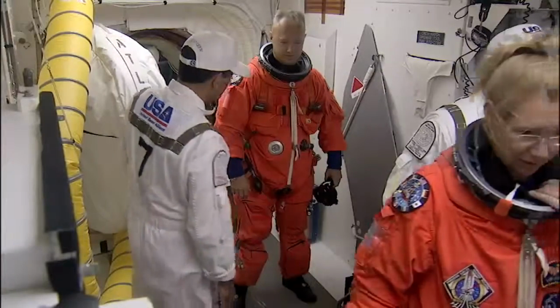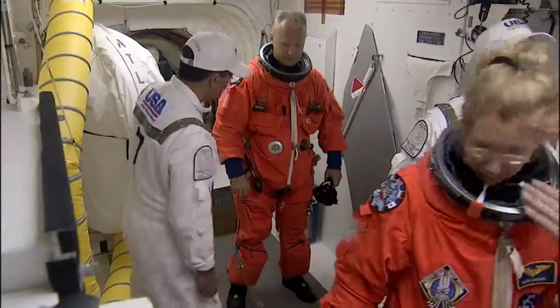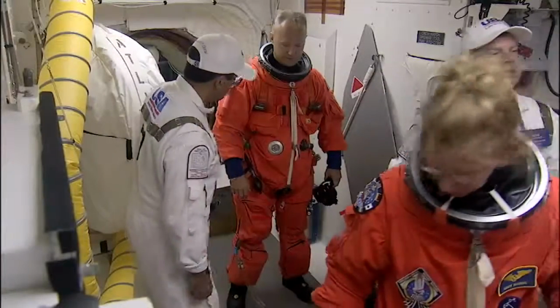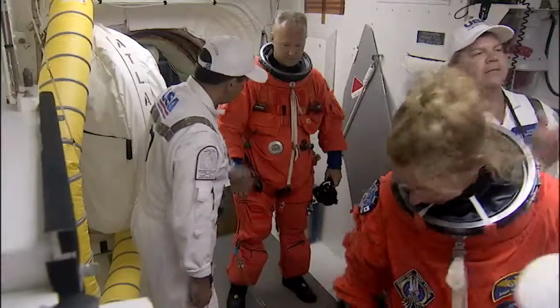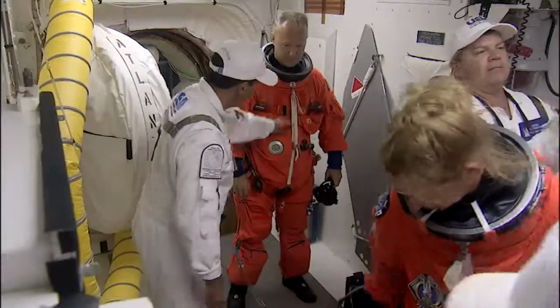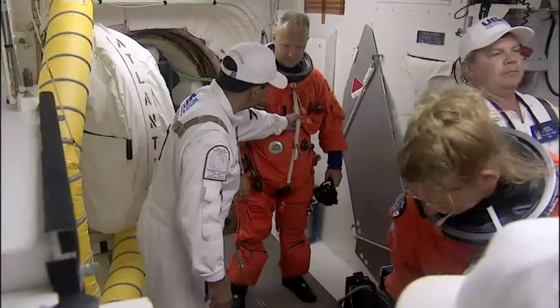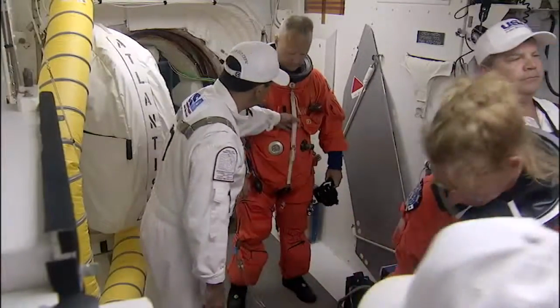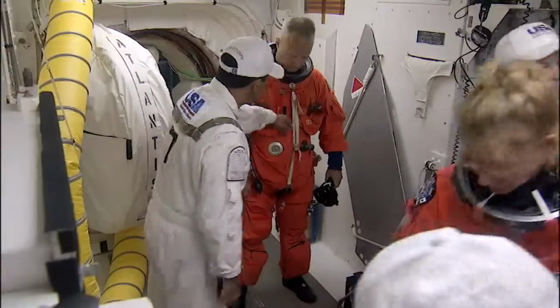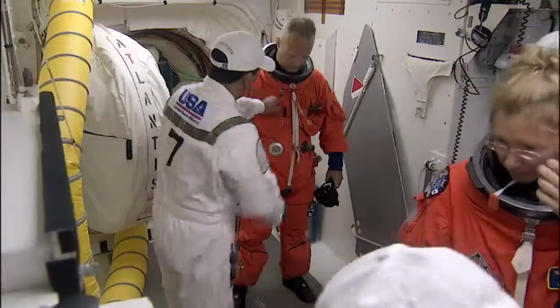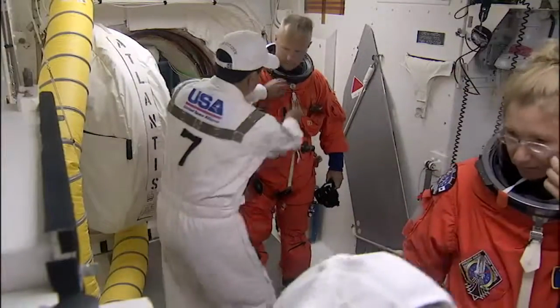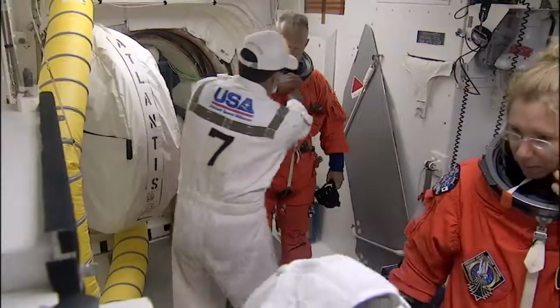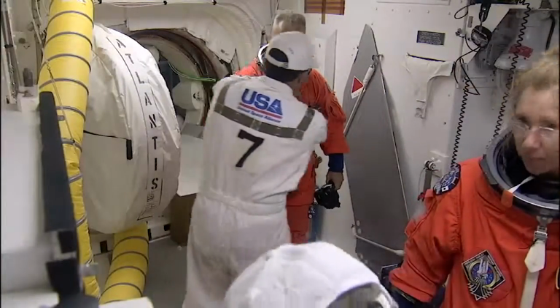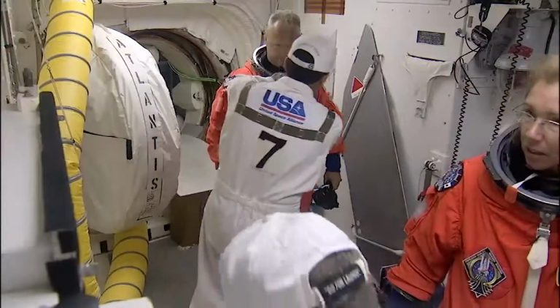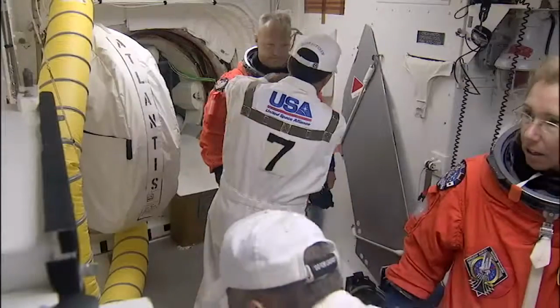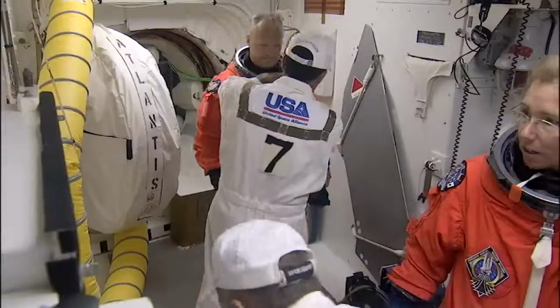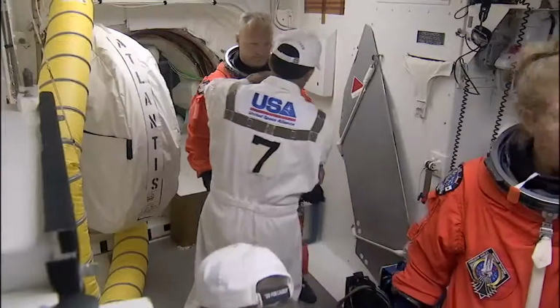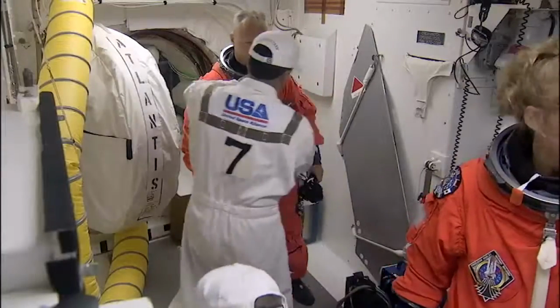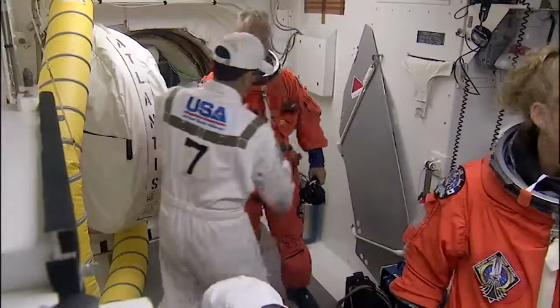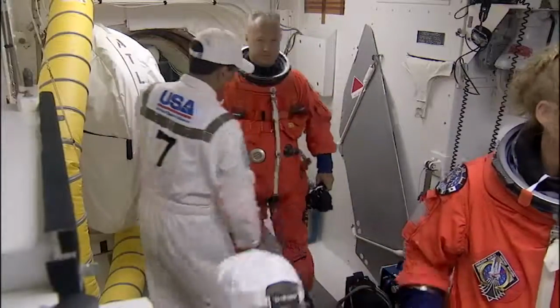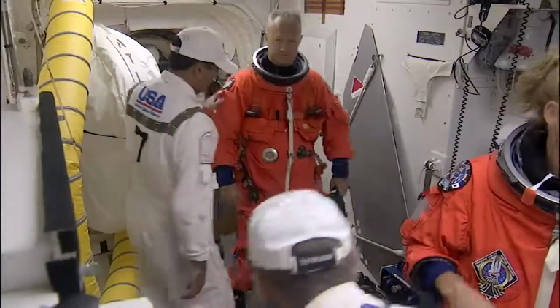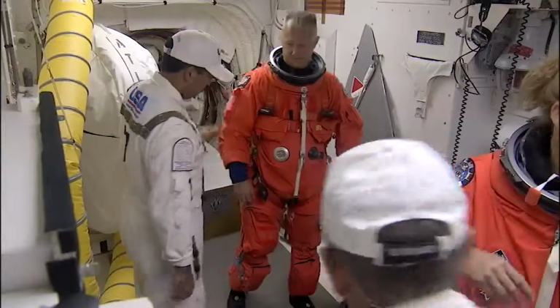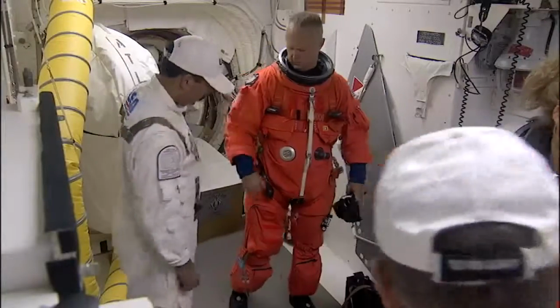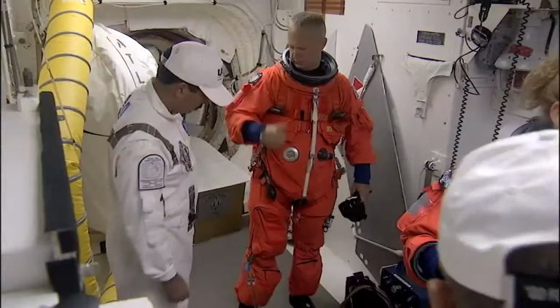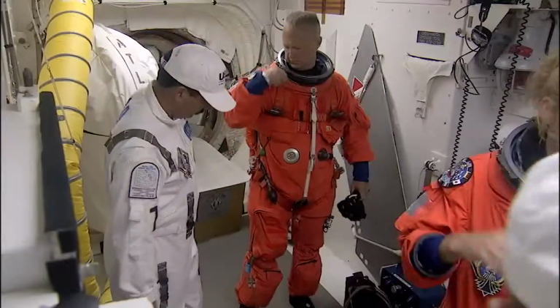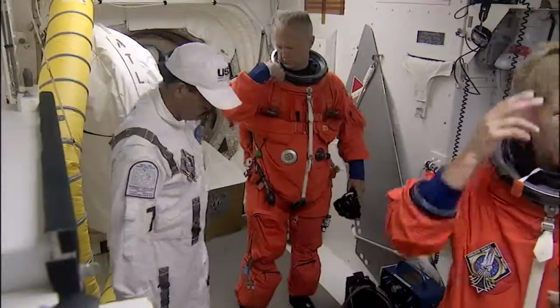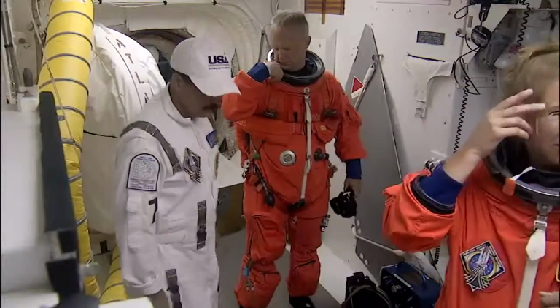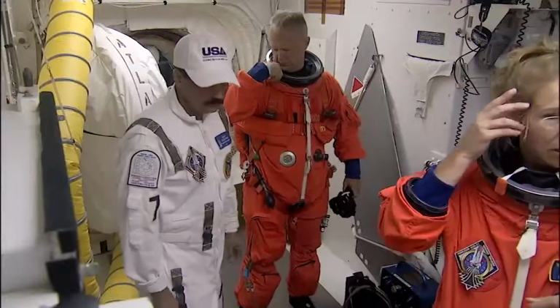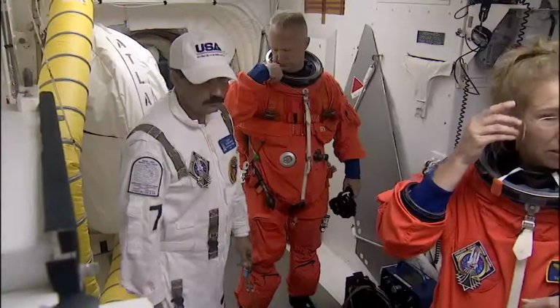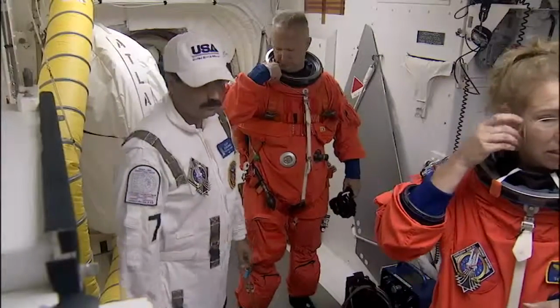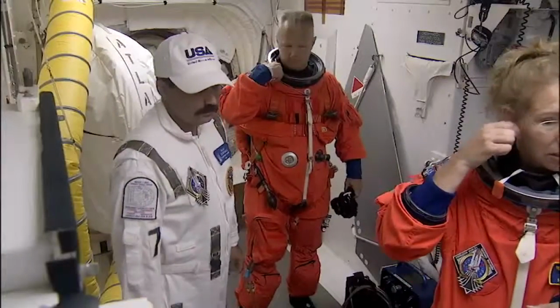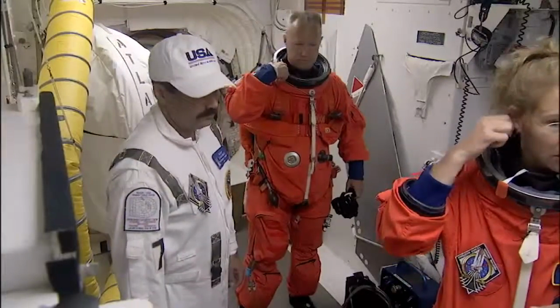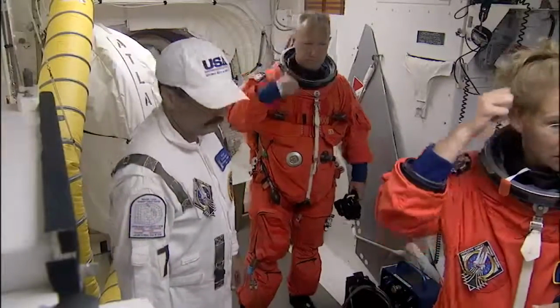Number four there is Rene Arians. He's another long-time member. By the way, all the guys that we've talked about so far are USA employees.